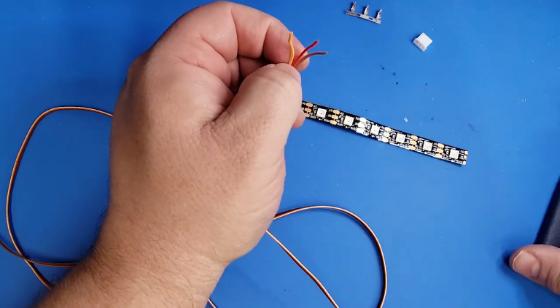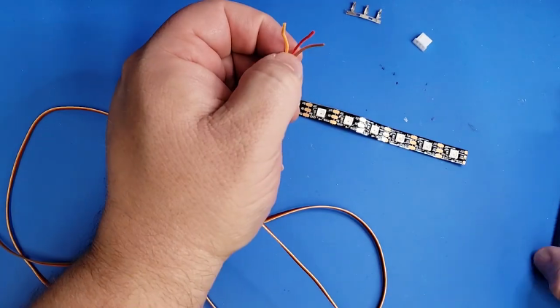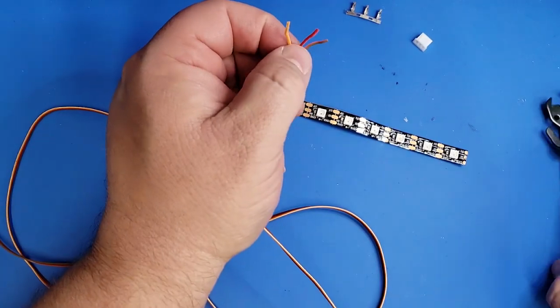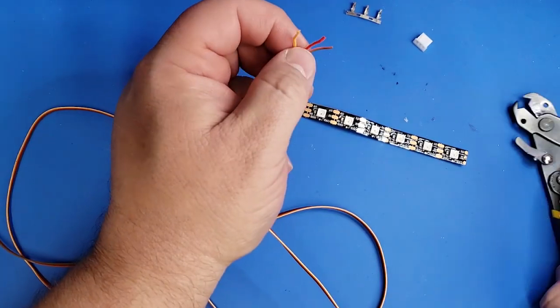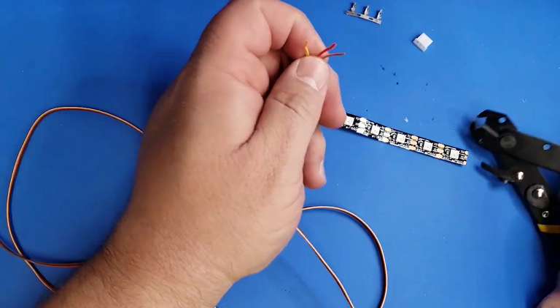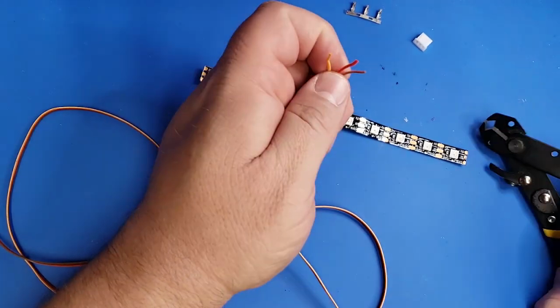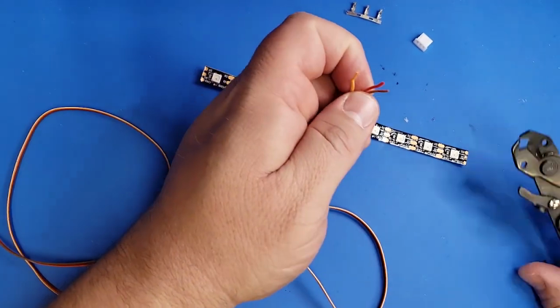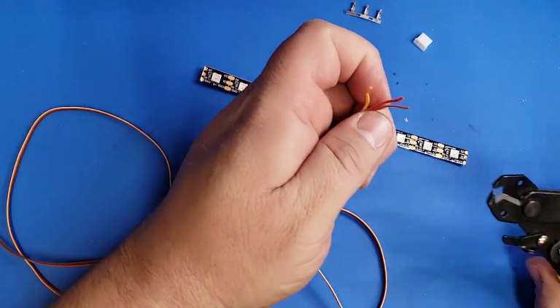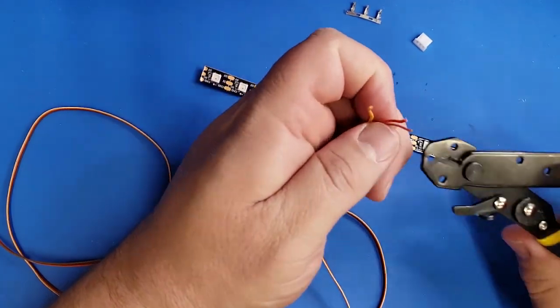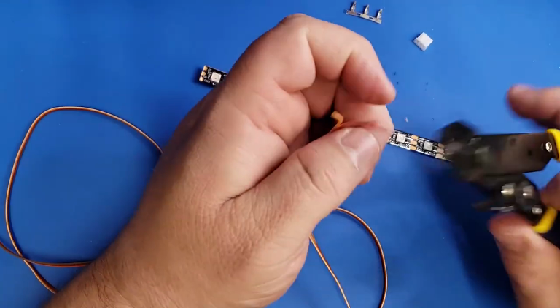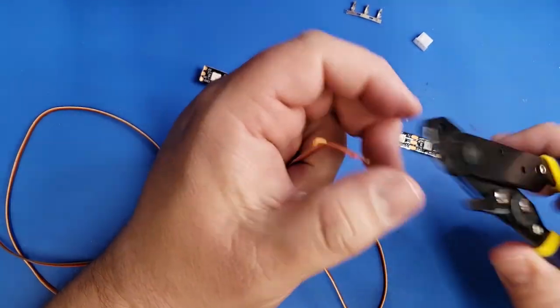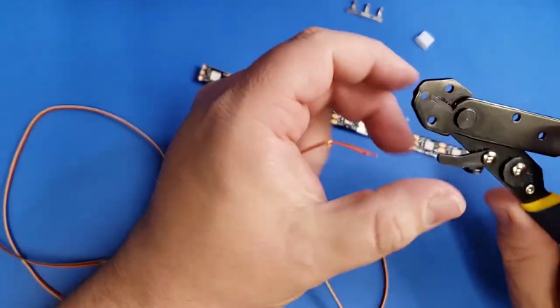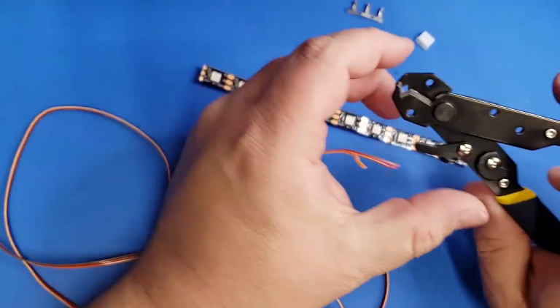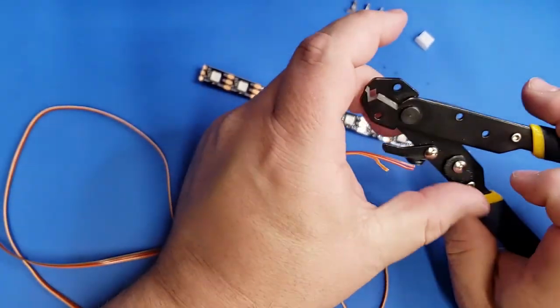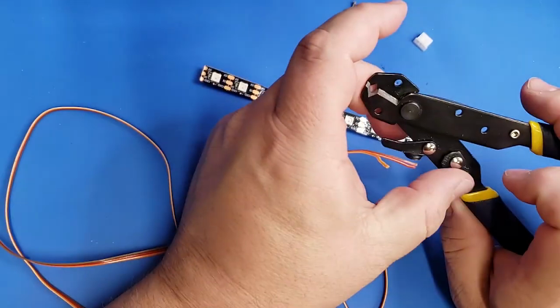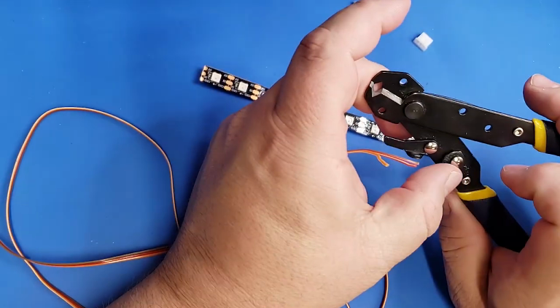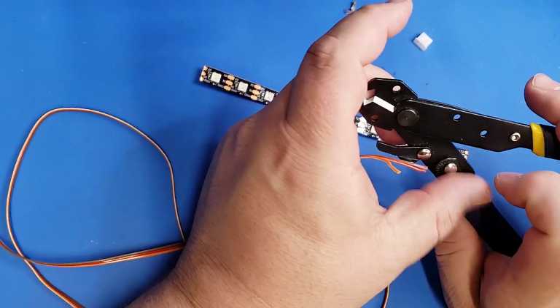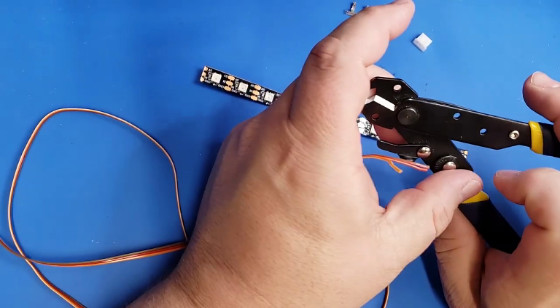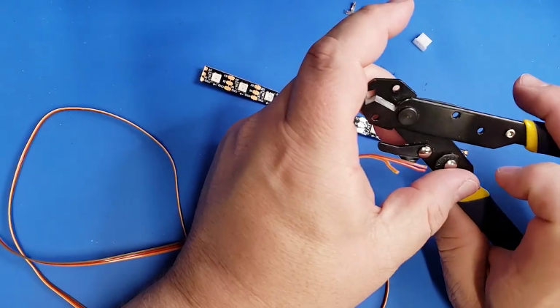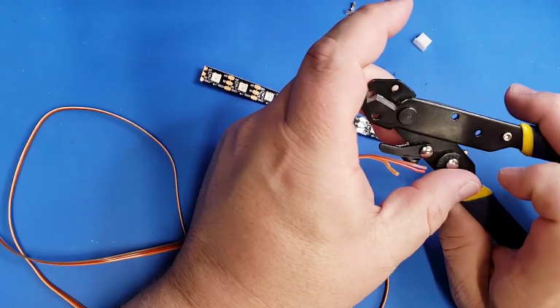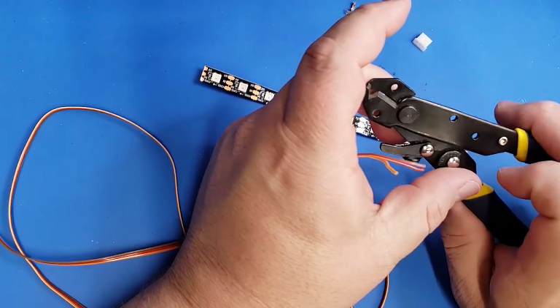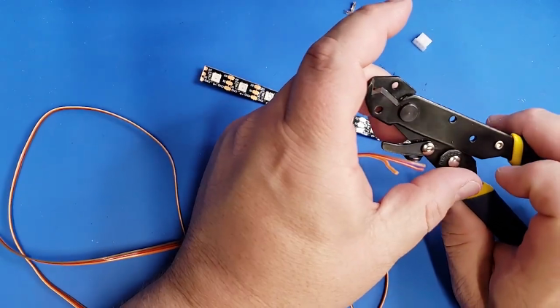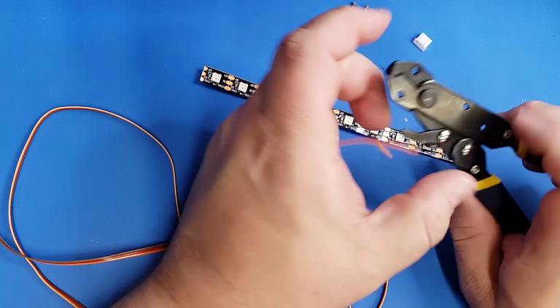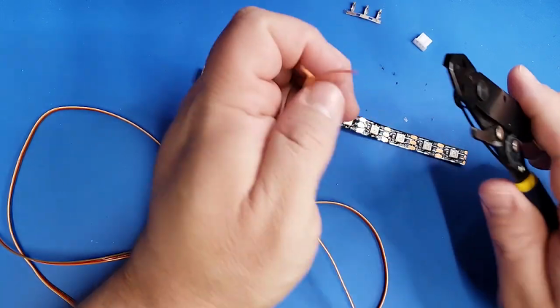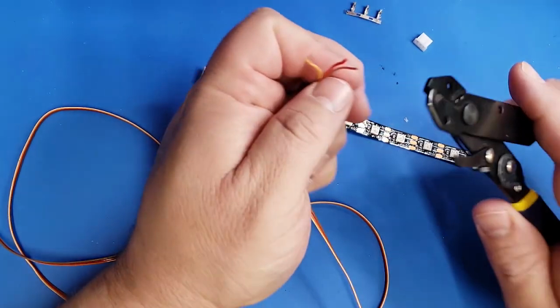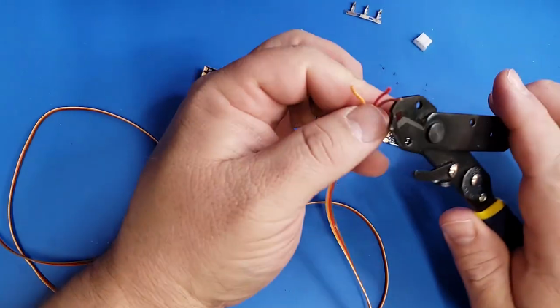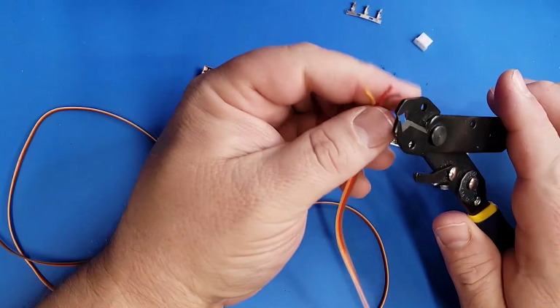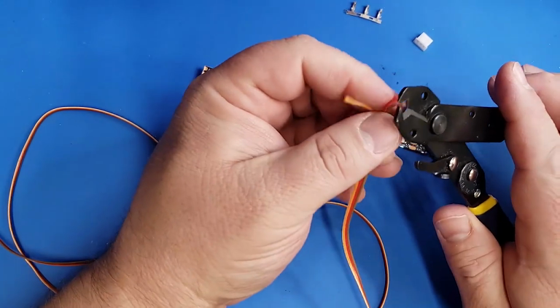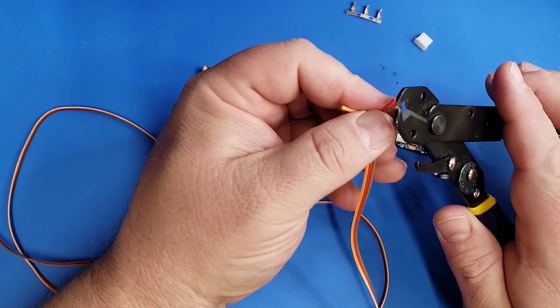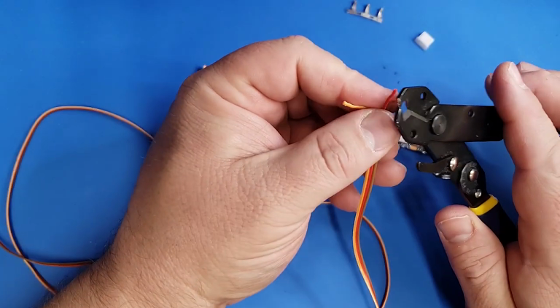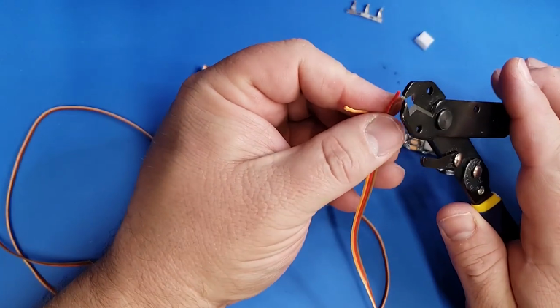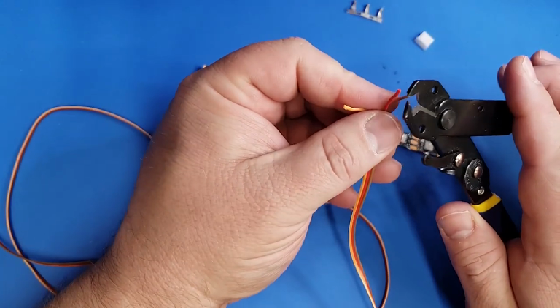Now we're just going to strip some wire, and then after that we're going to go ahead and solder the leads.